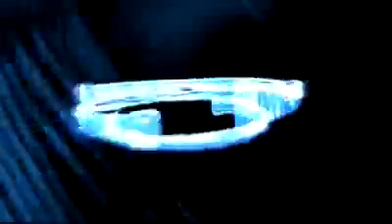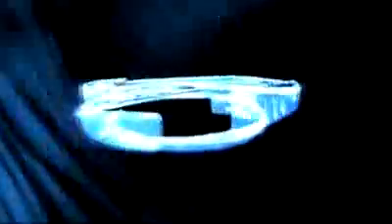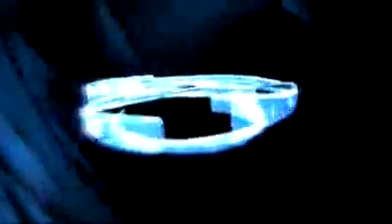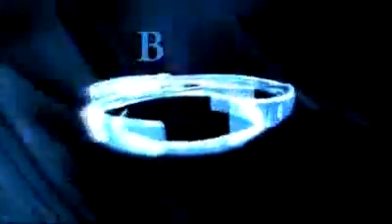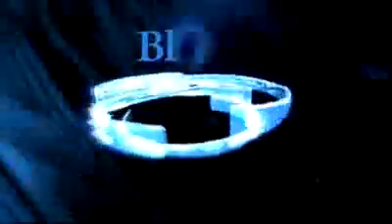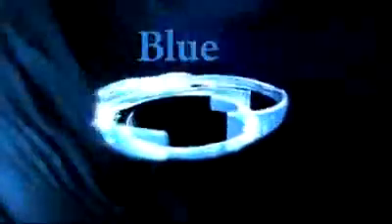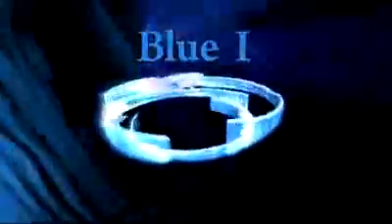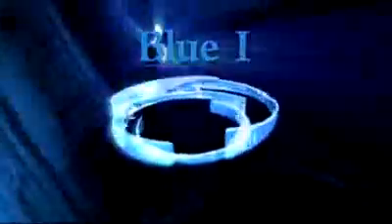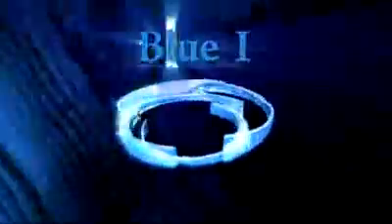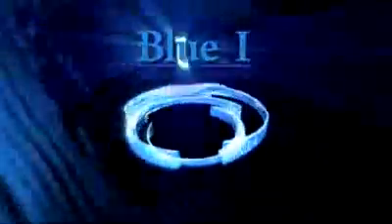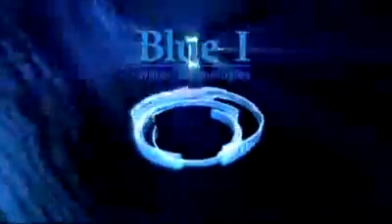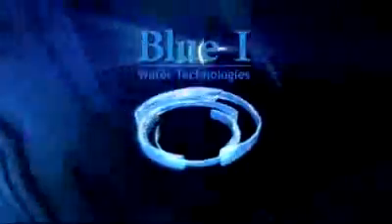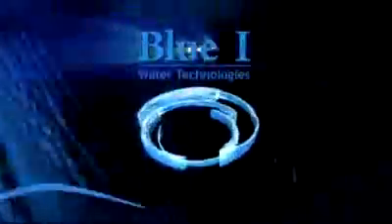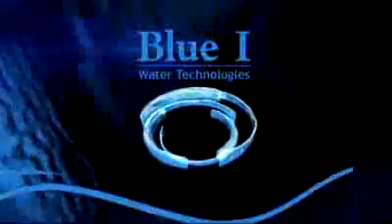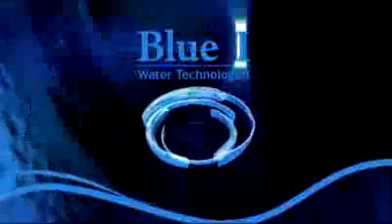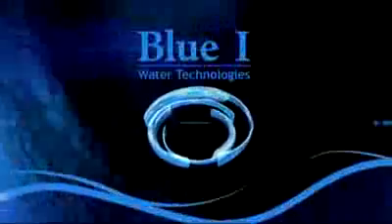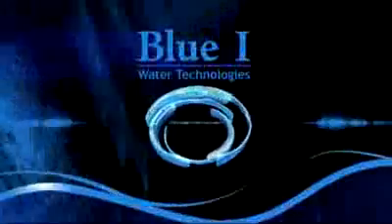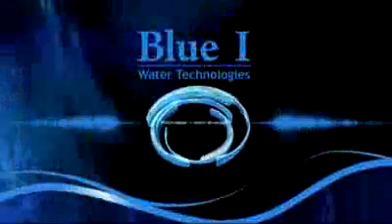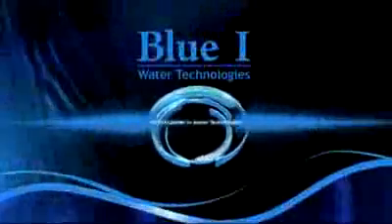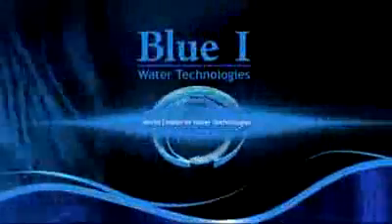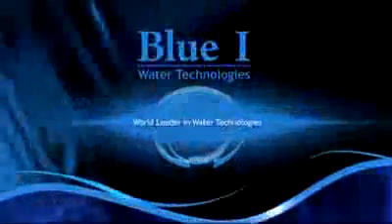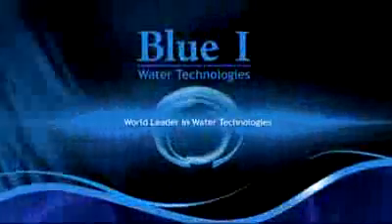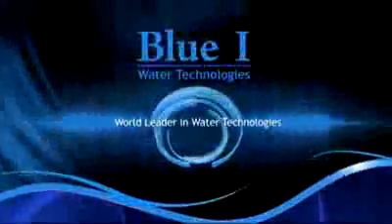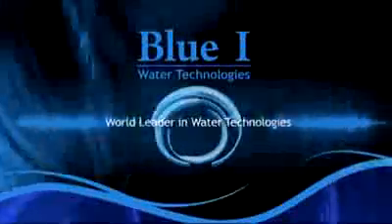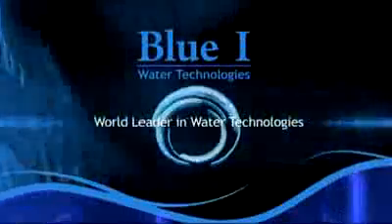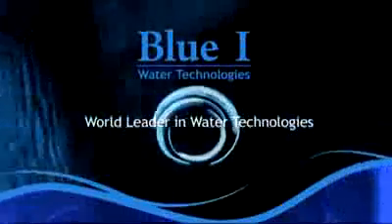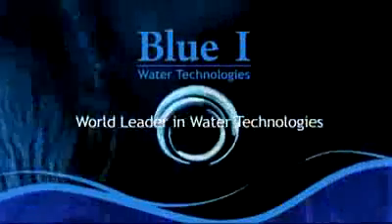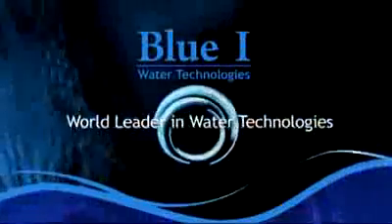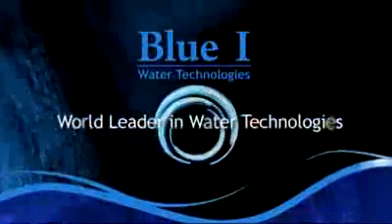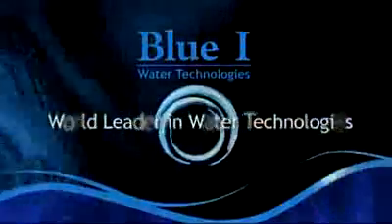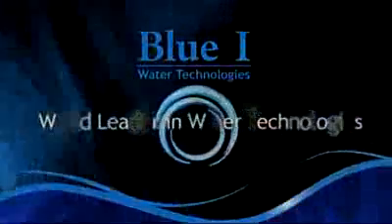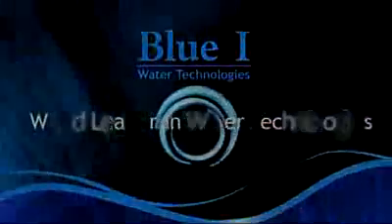Blue Eye Technologies. World leader in water technologies.